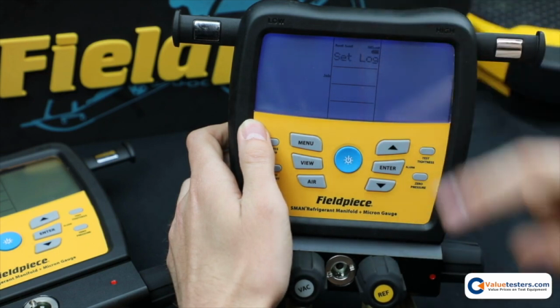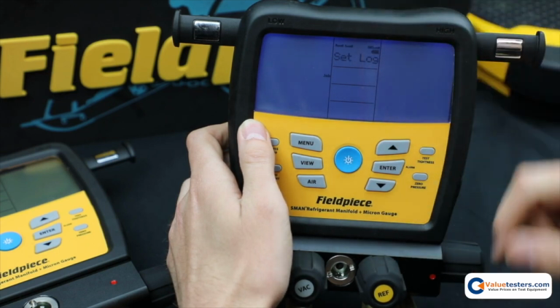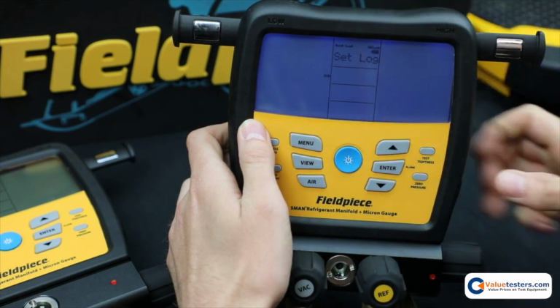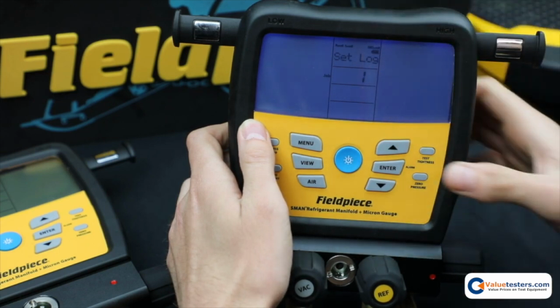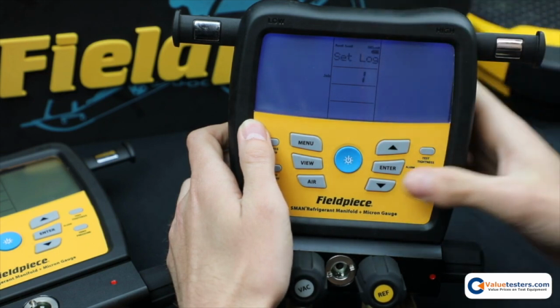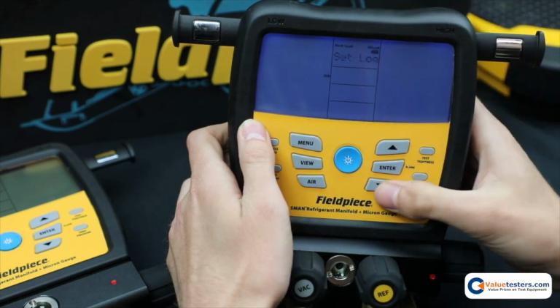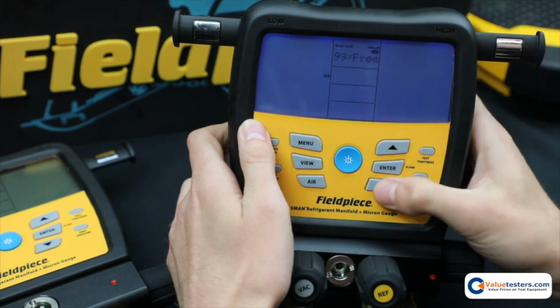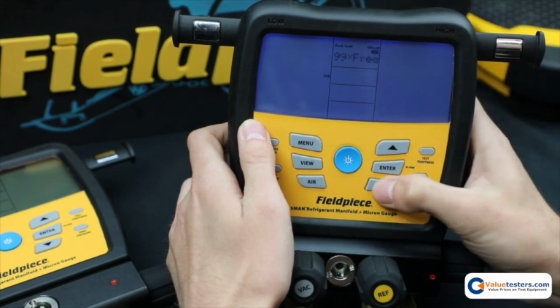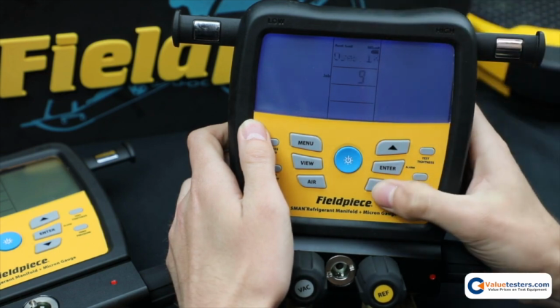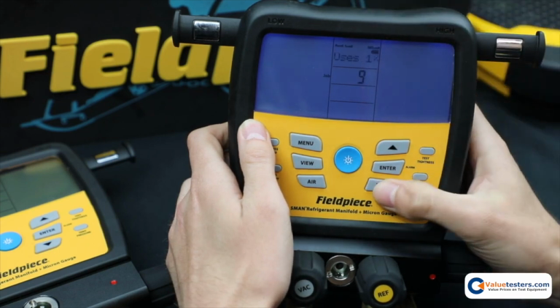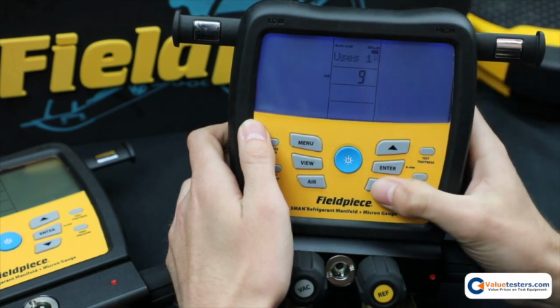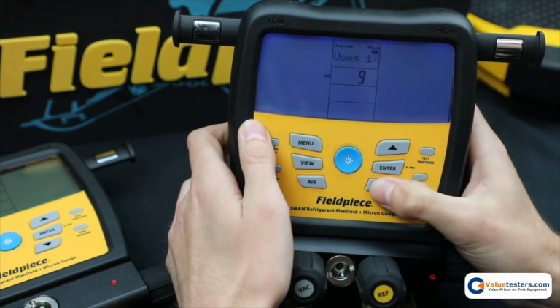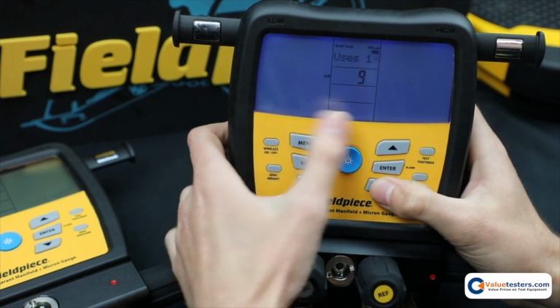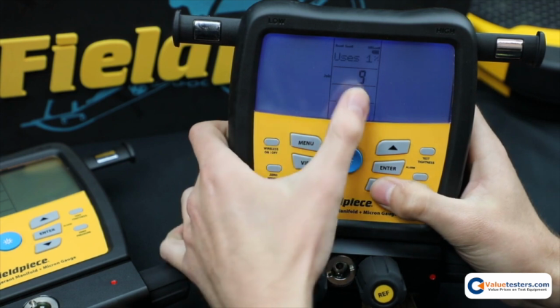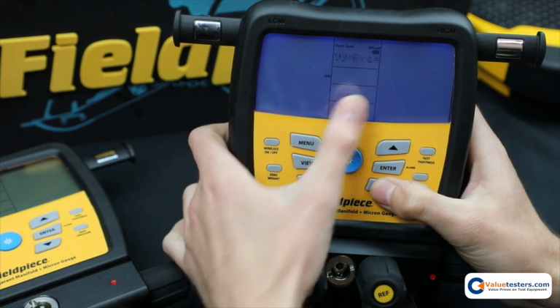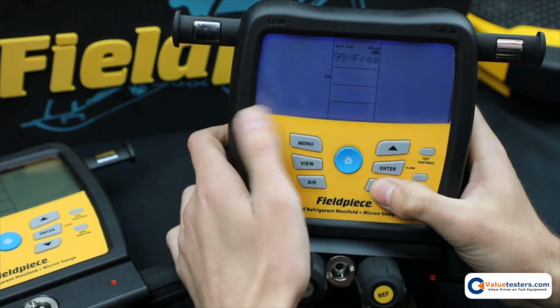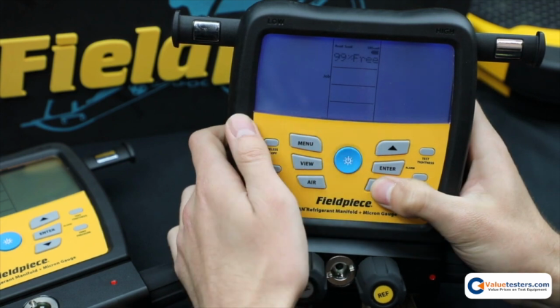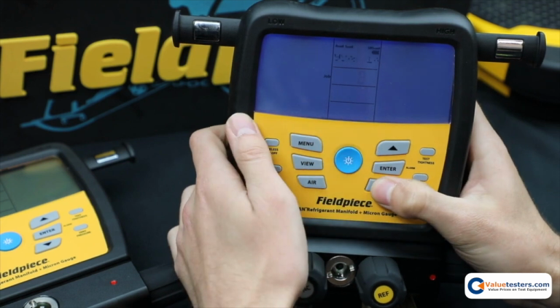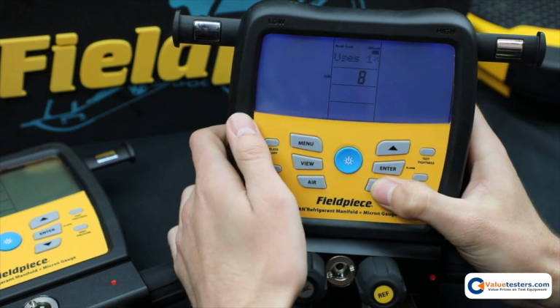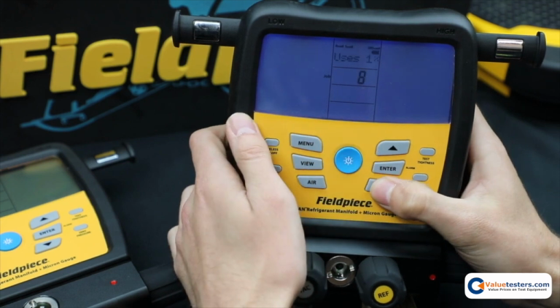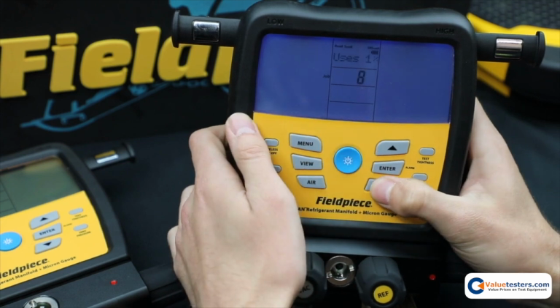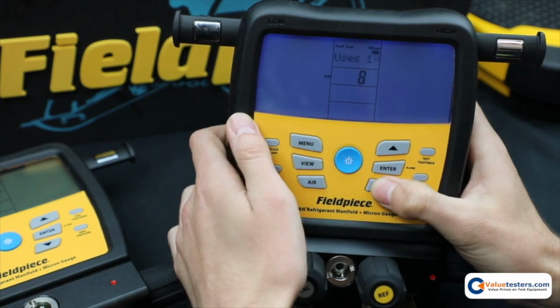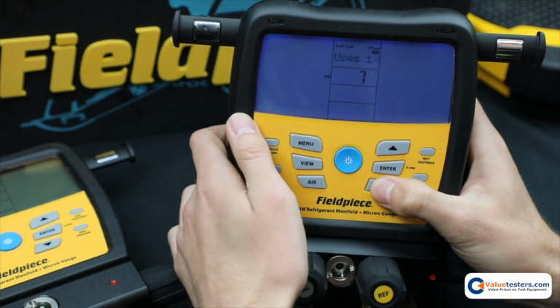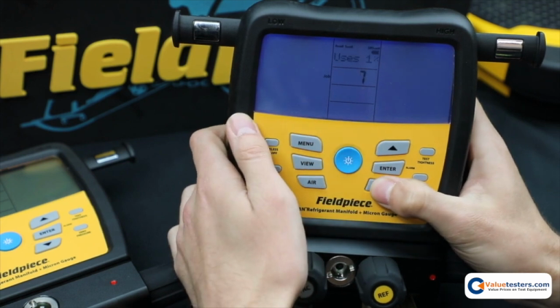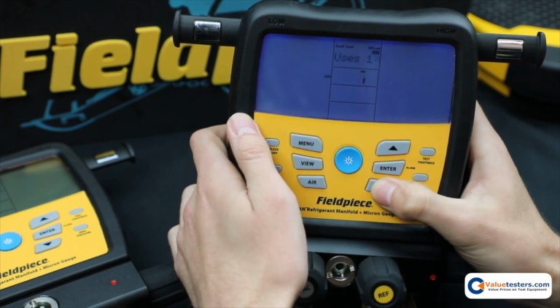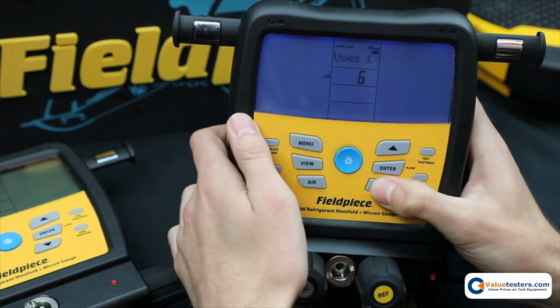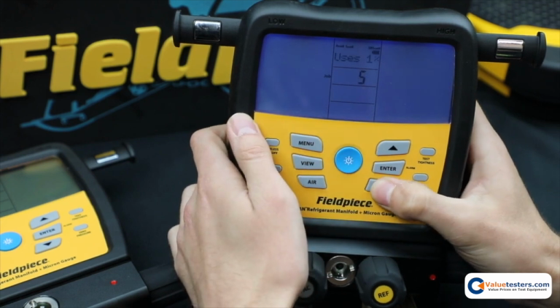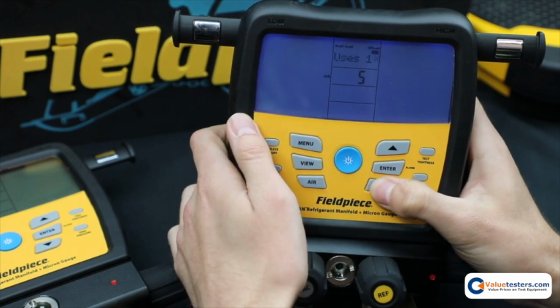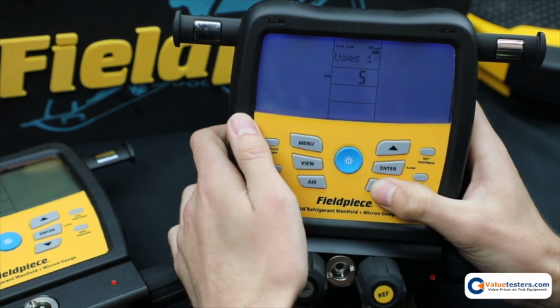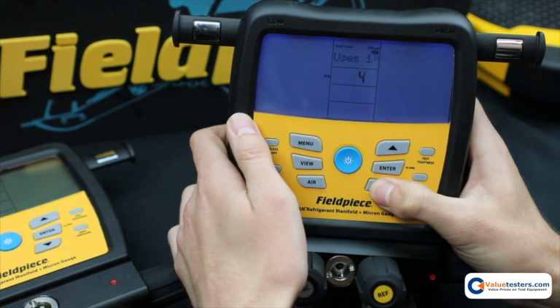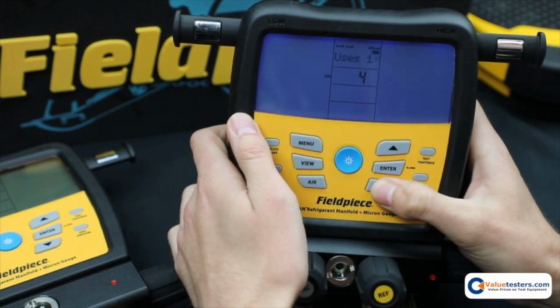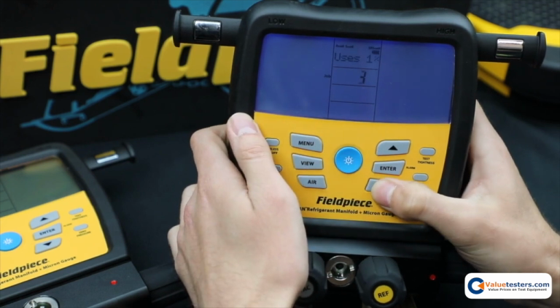So you would first select the job number. There are 1 through 9 that you can choose from.